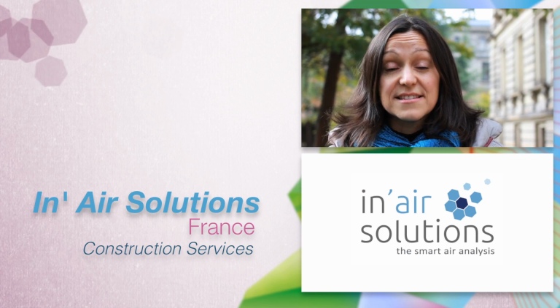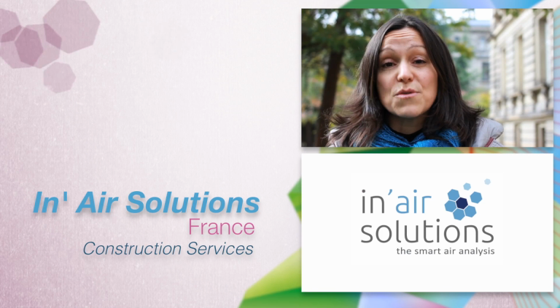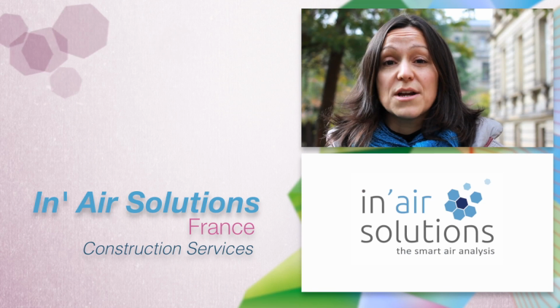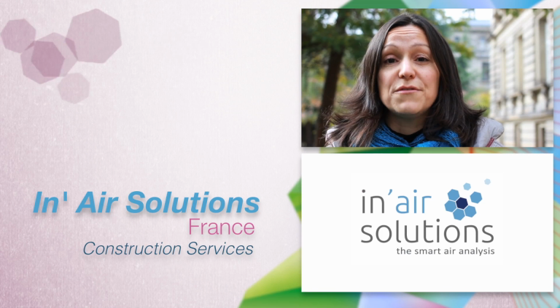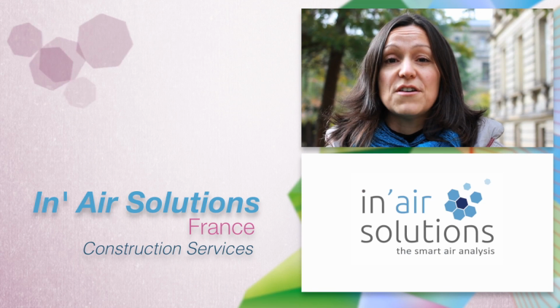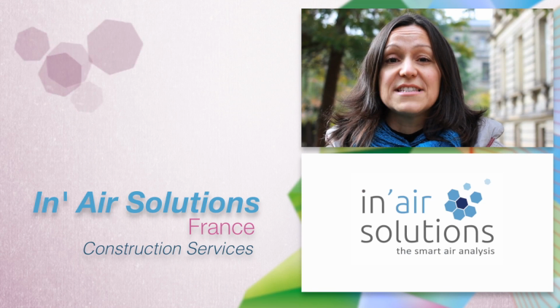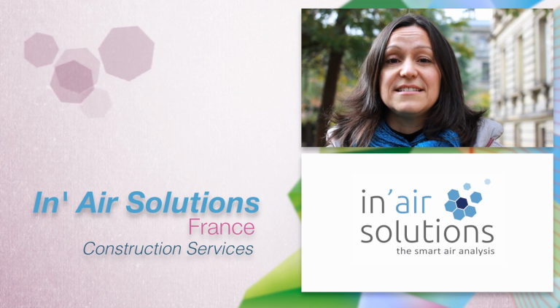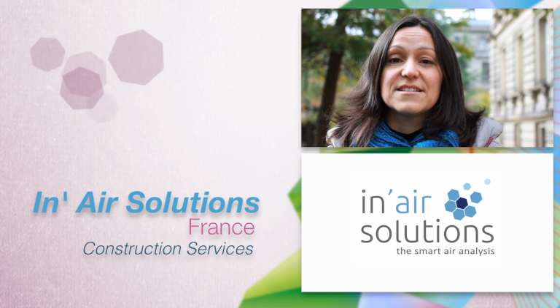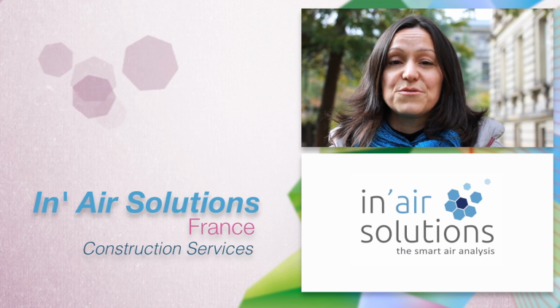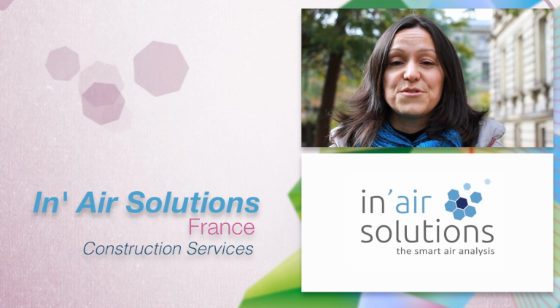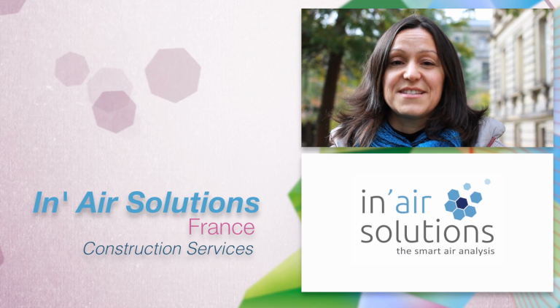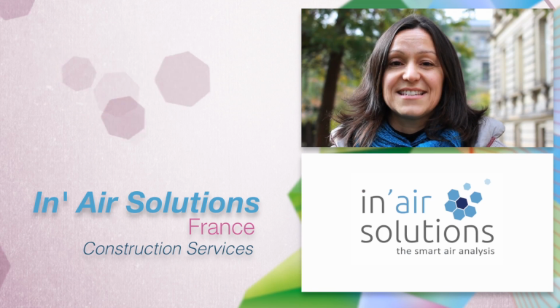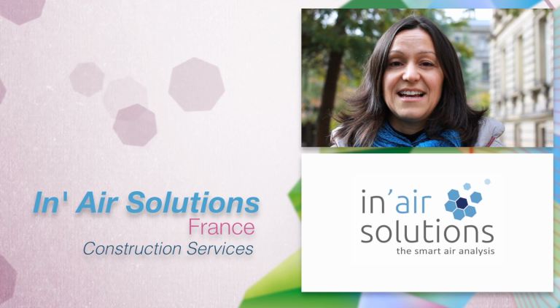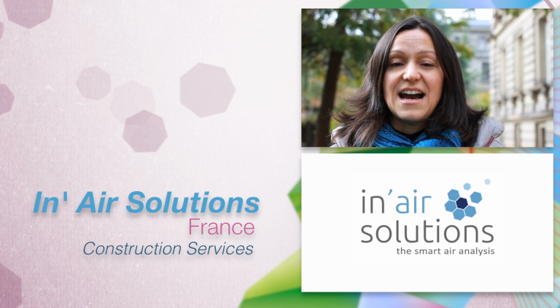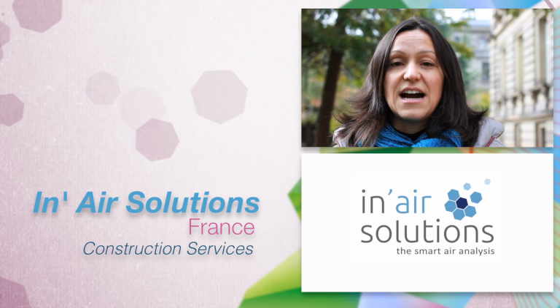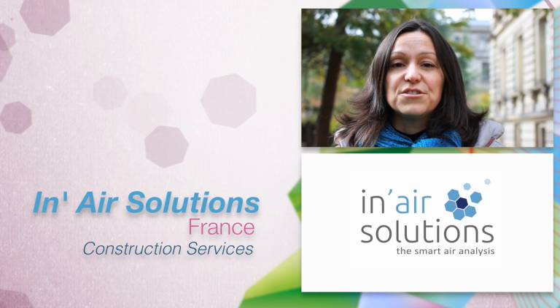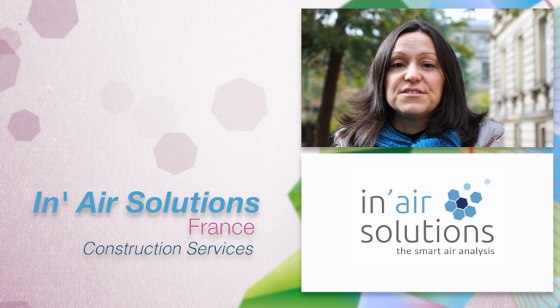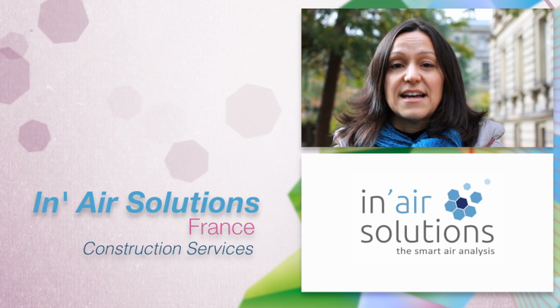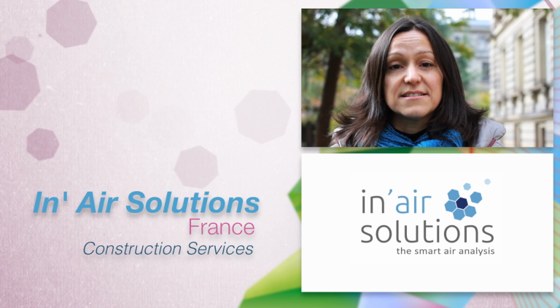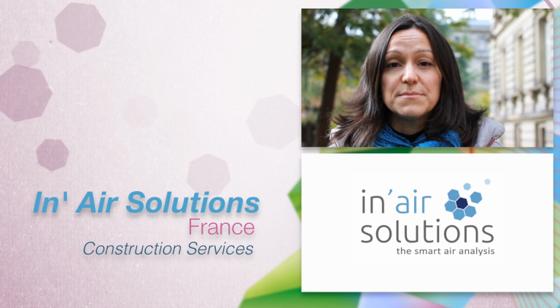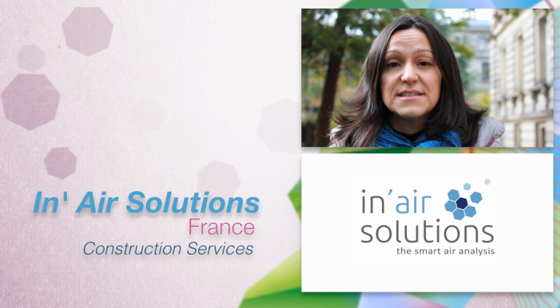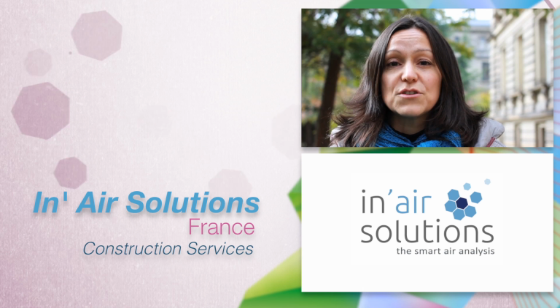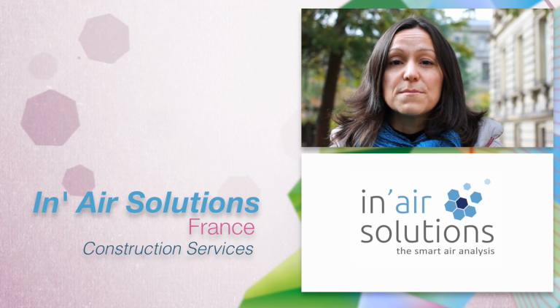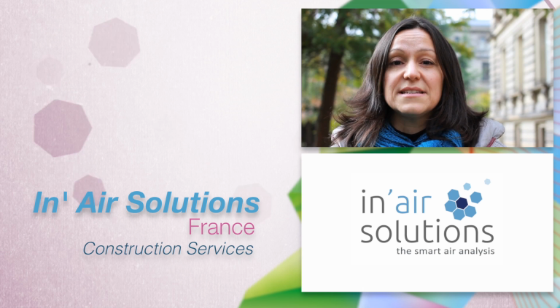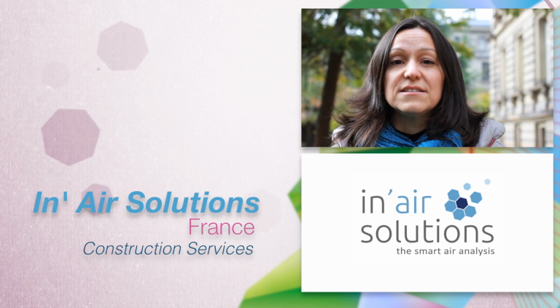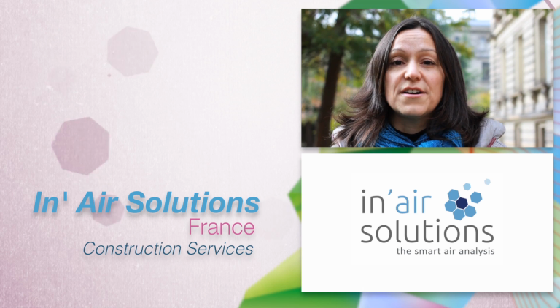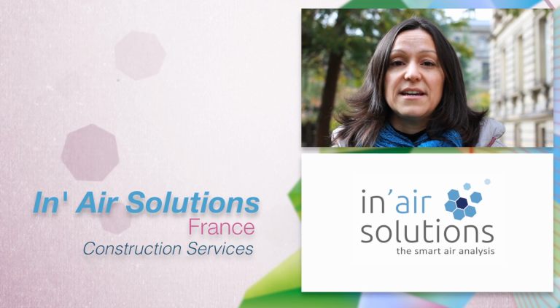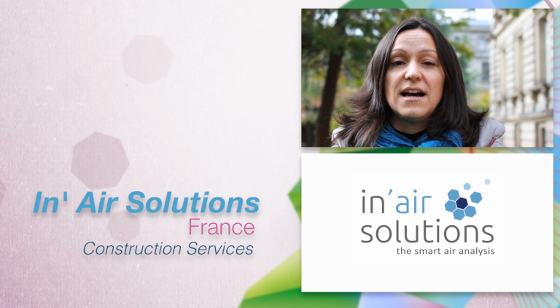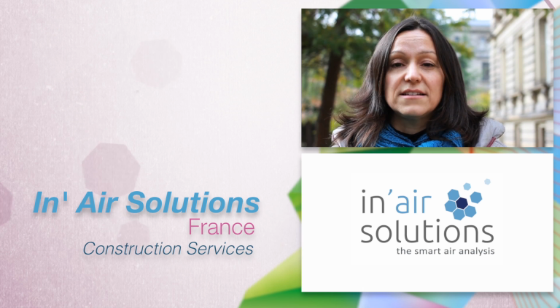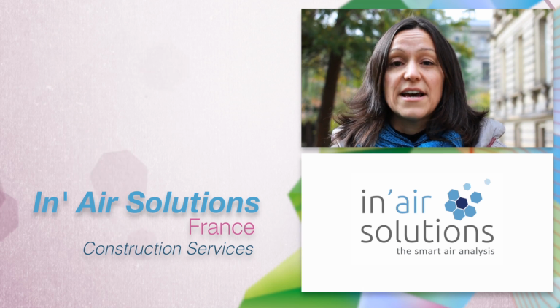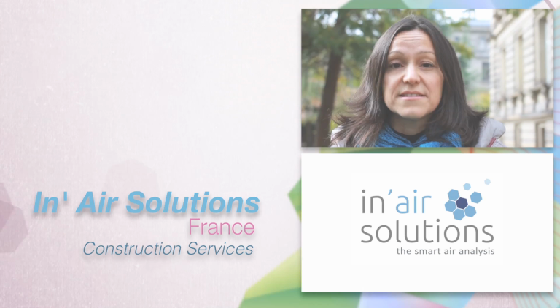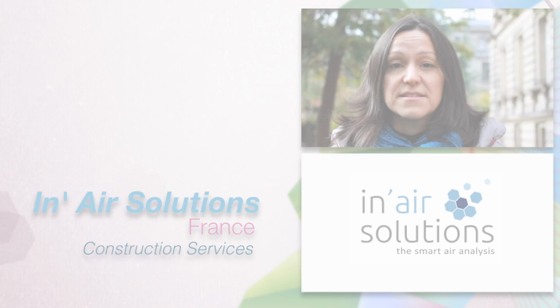This is why we founded Inair Solutions. Our startup develops indoor air analyzers.